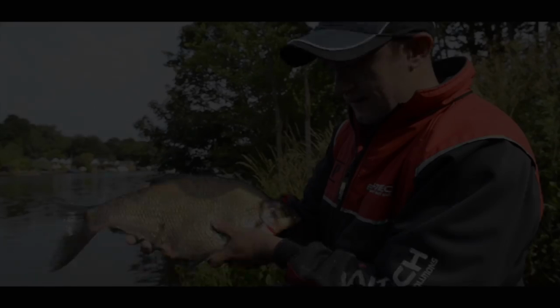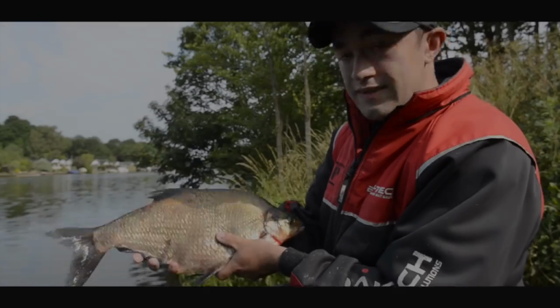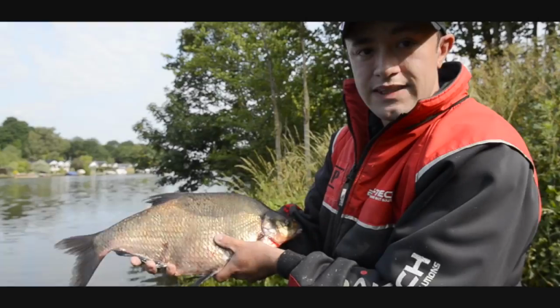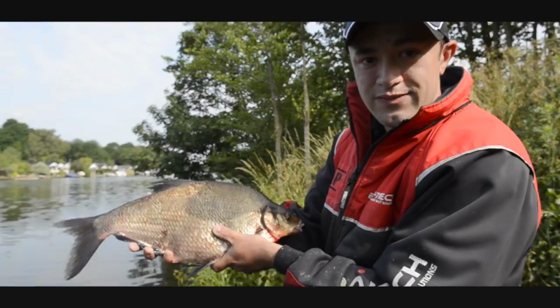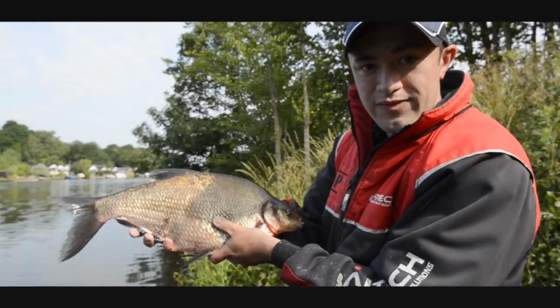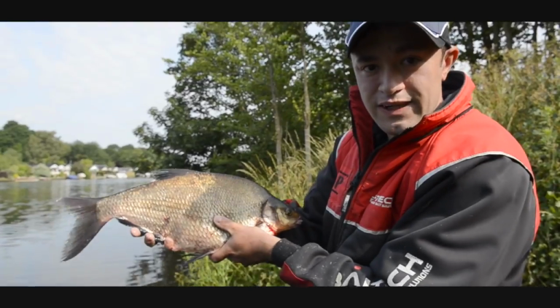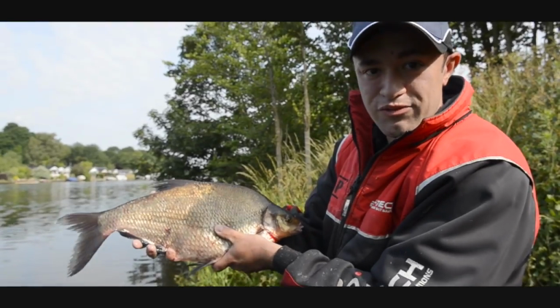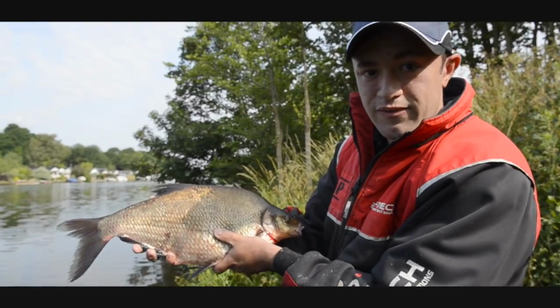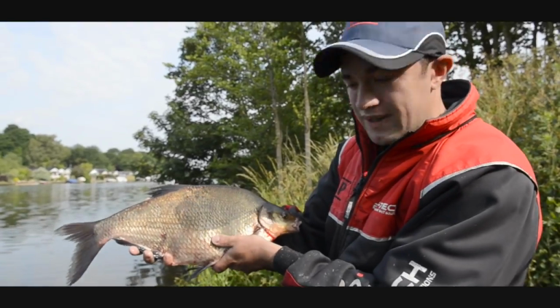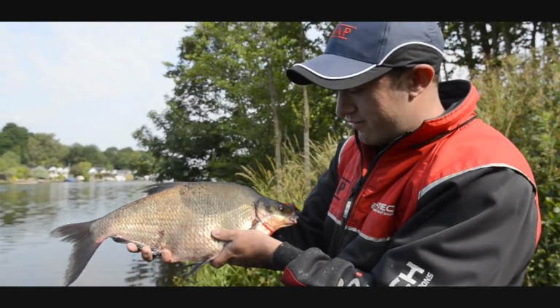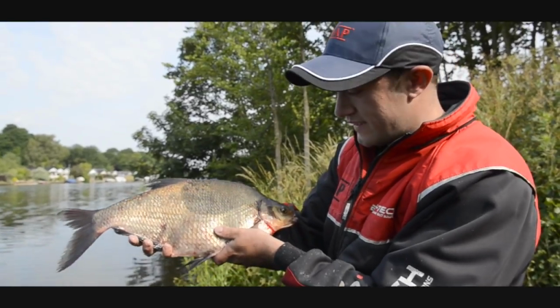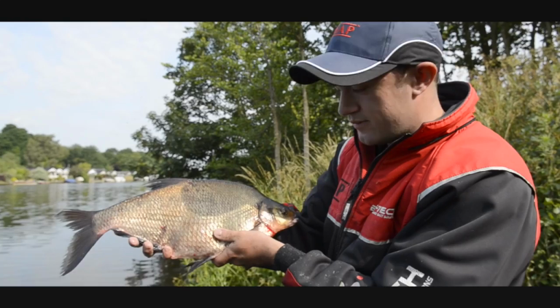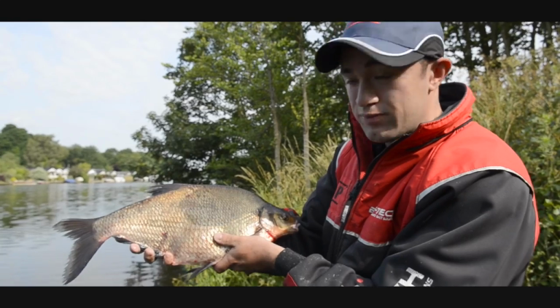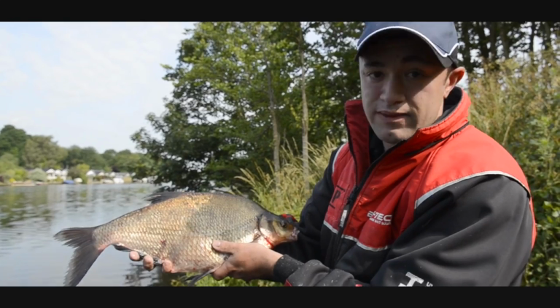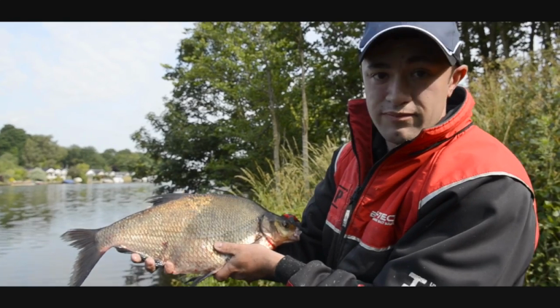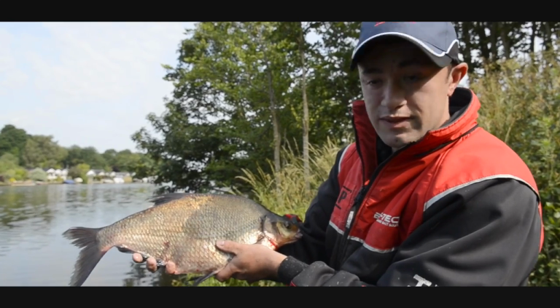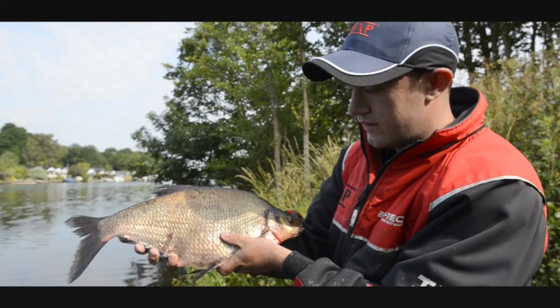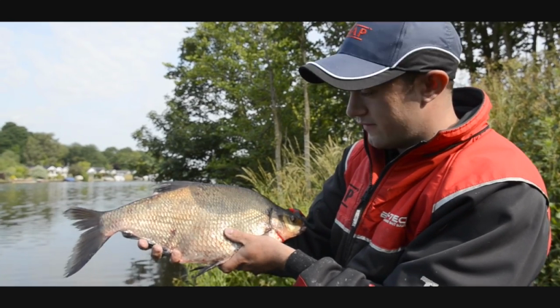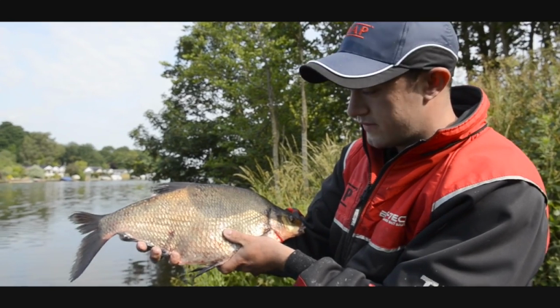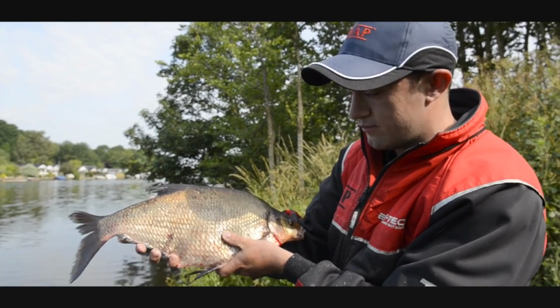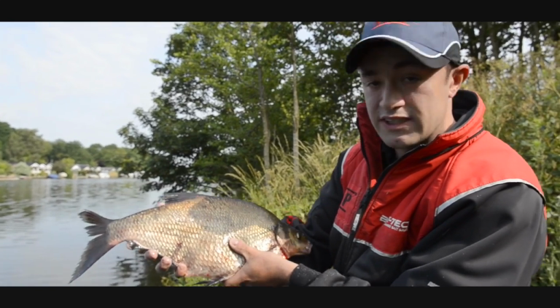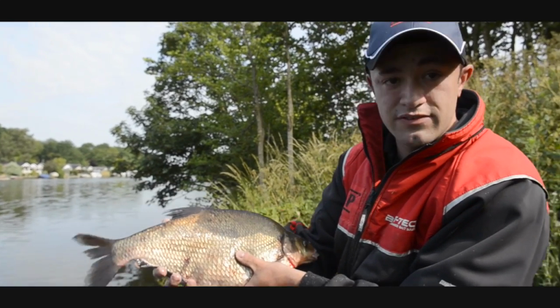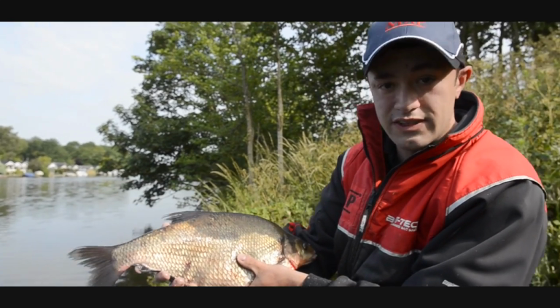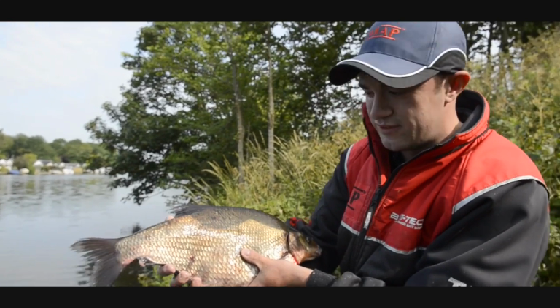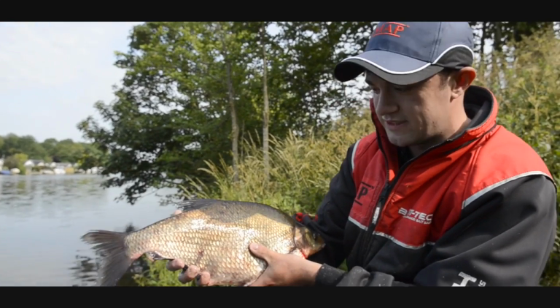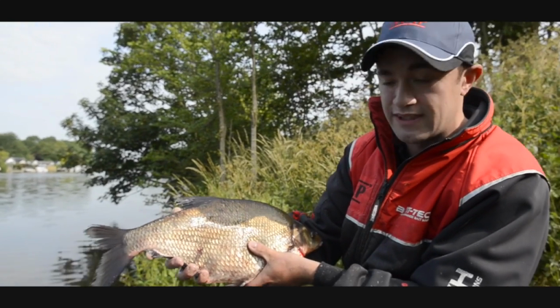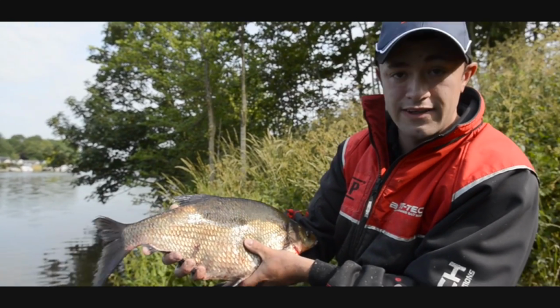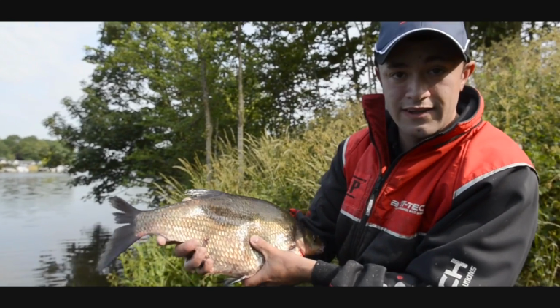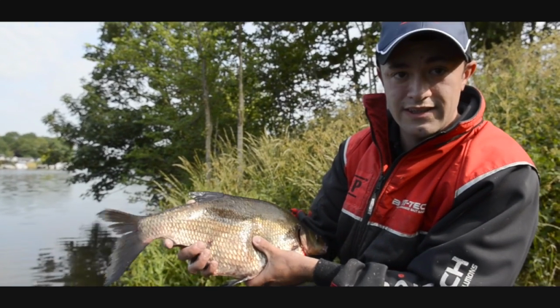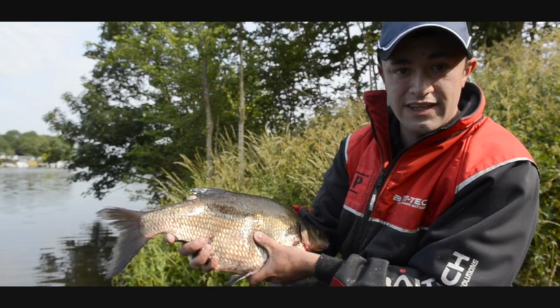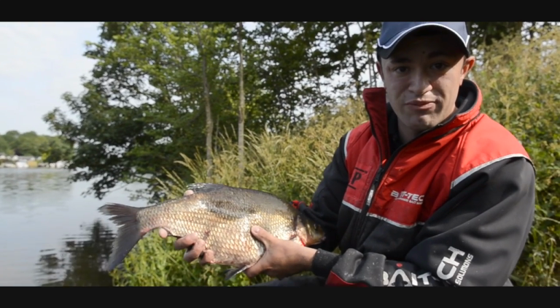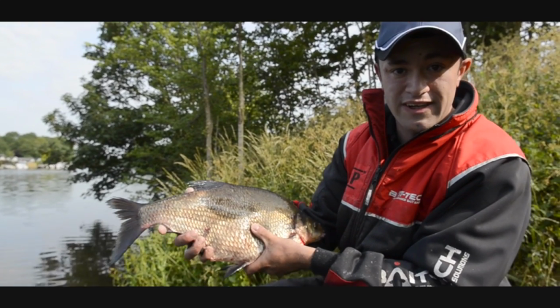This is what we come for — lovely Thames bream. It's been an awesome day's fishing once again. Let's get him back.